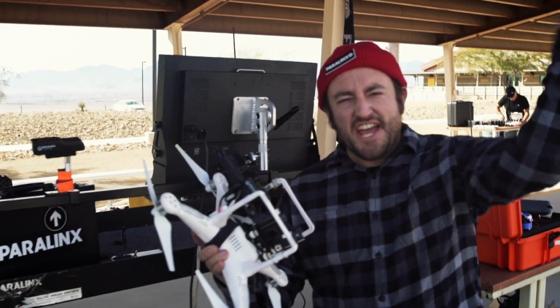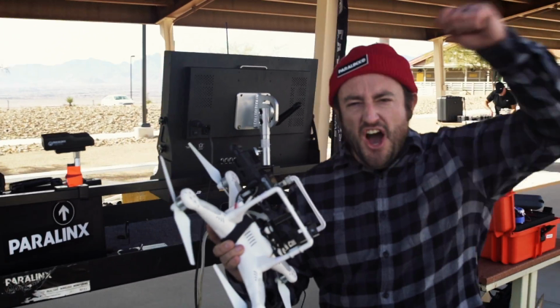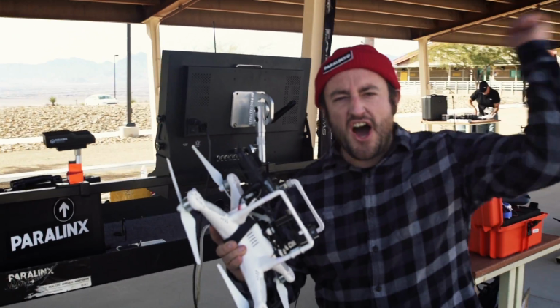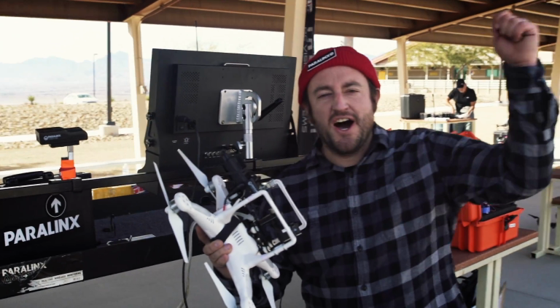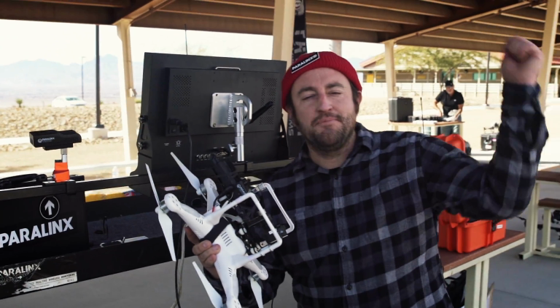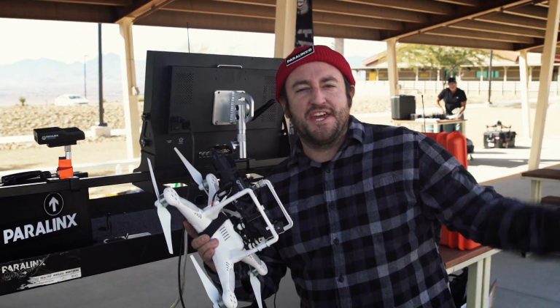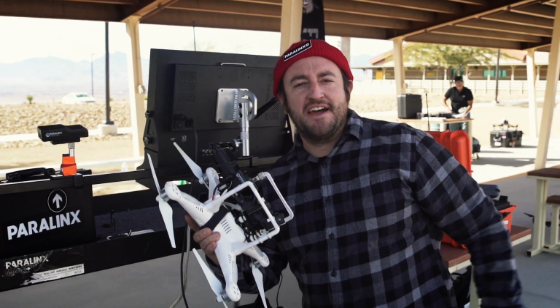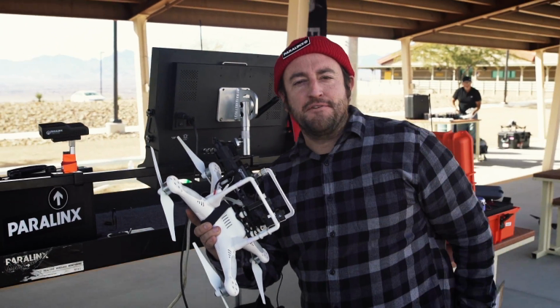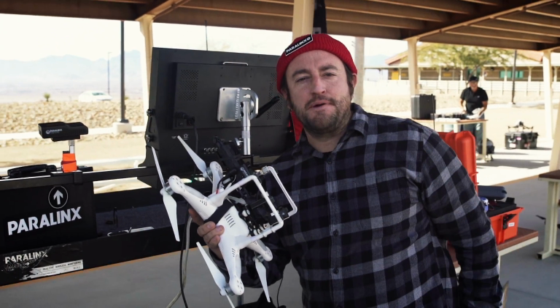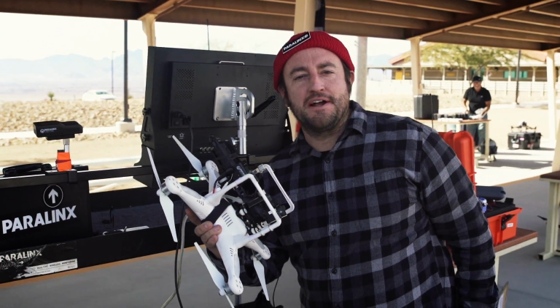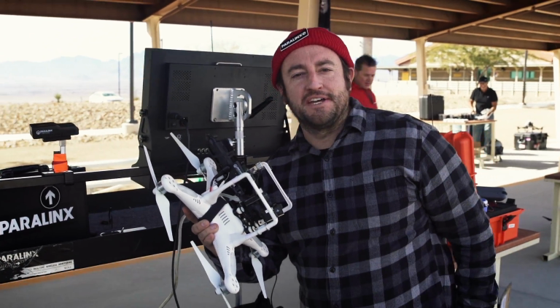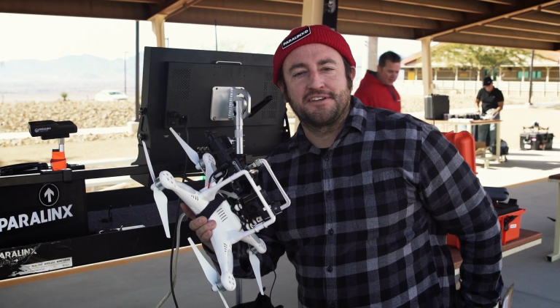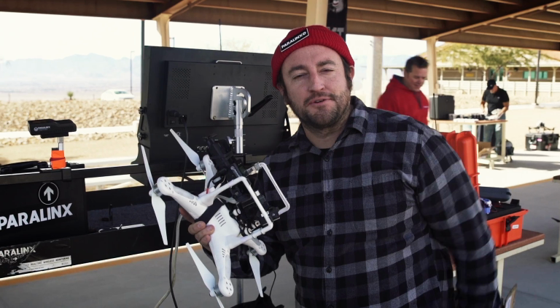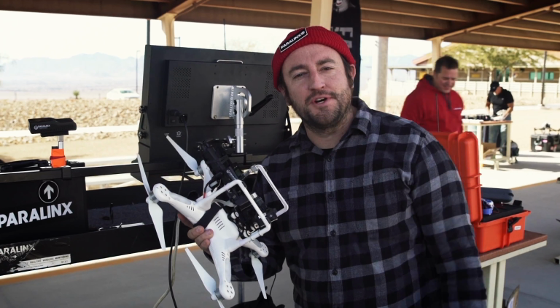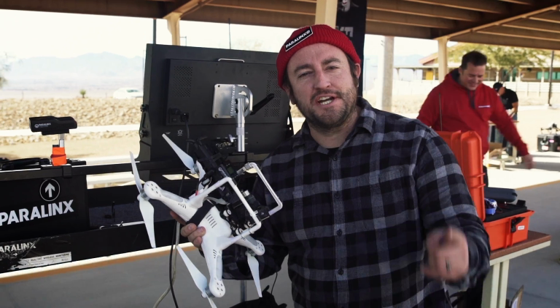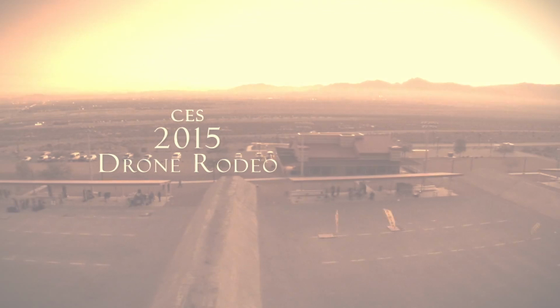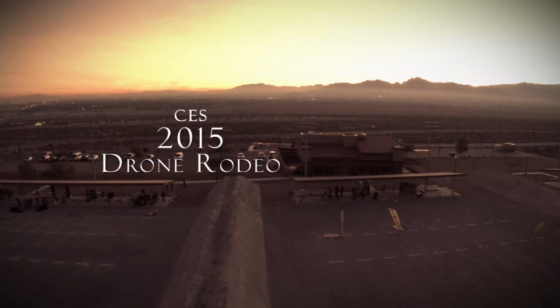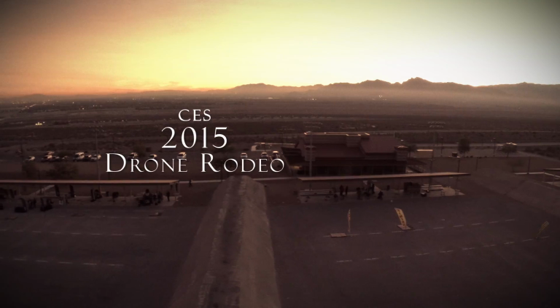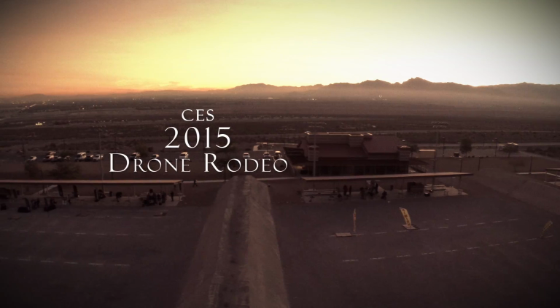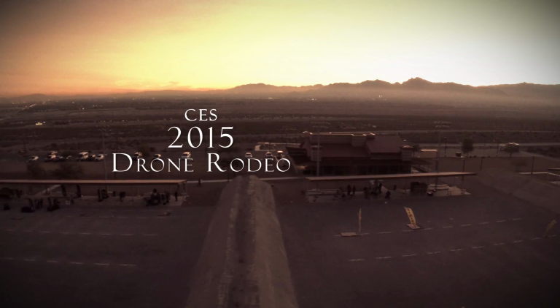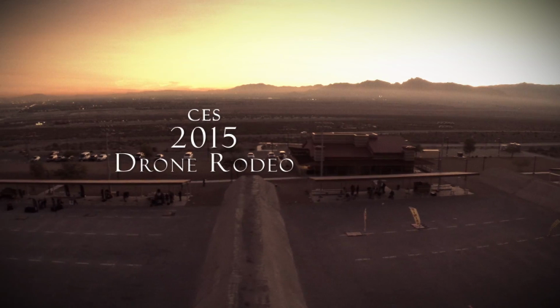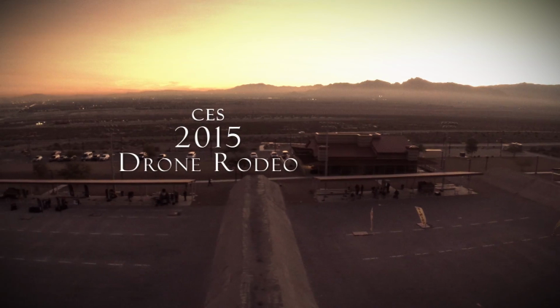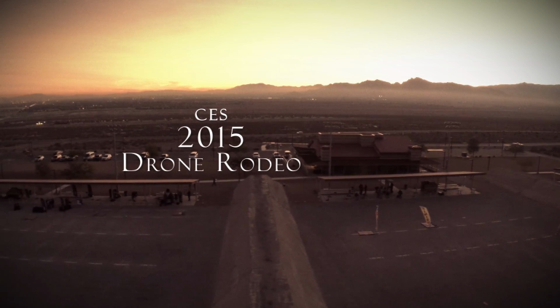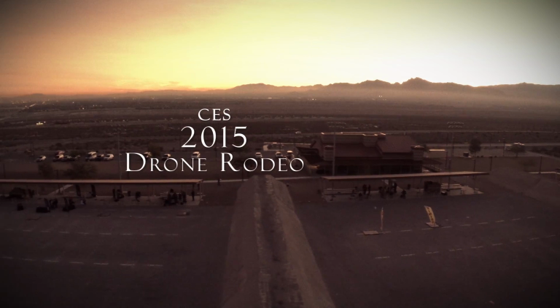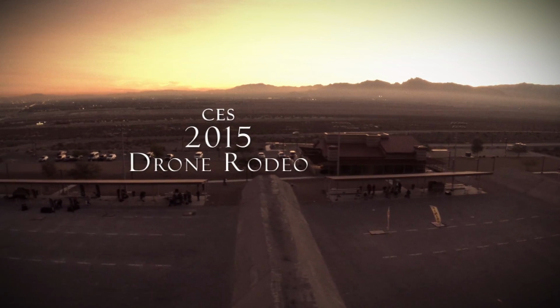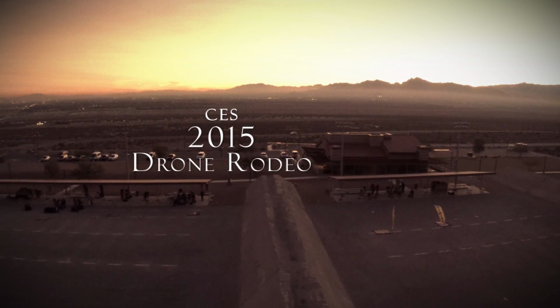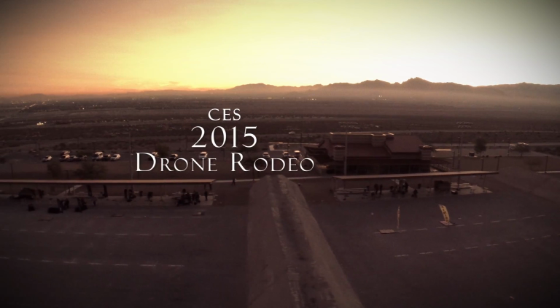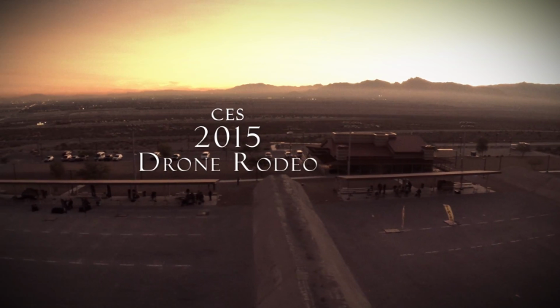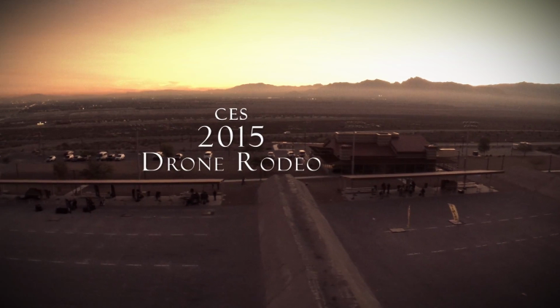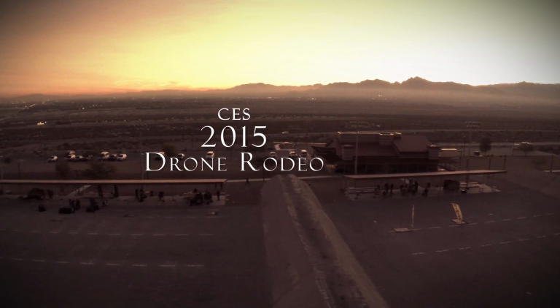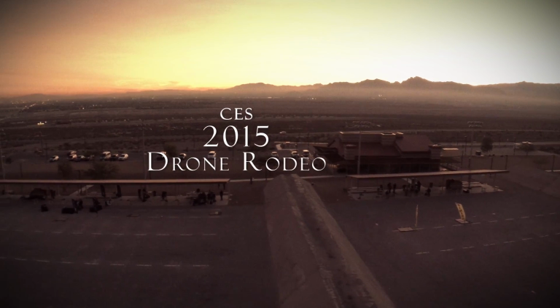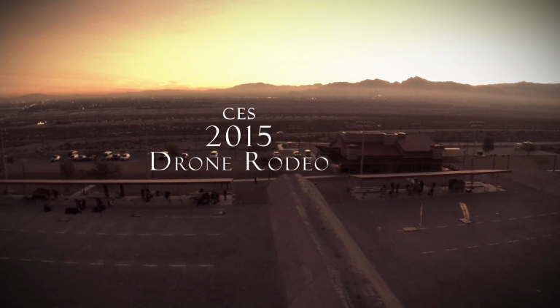Yee-haw! I'm Dan from Paralynx, and we're here at the CES 2015 Drone Rodeo.